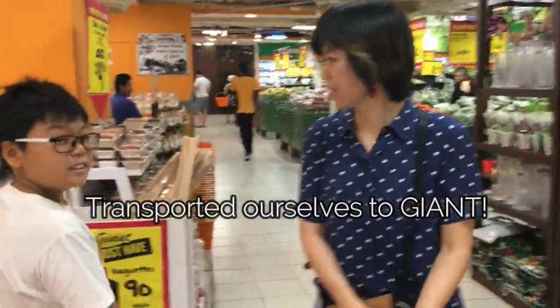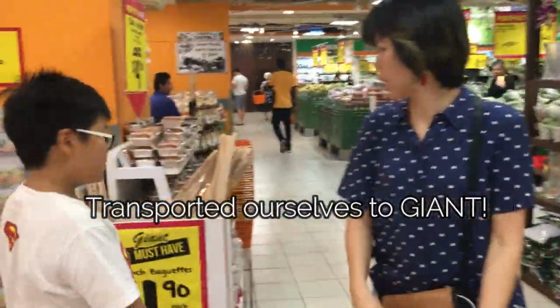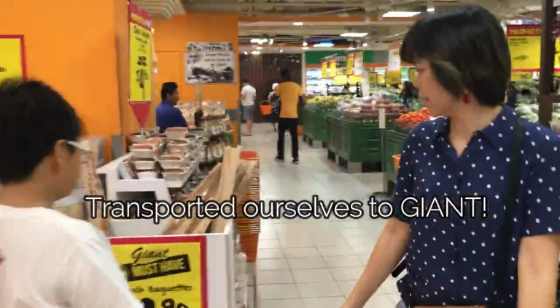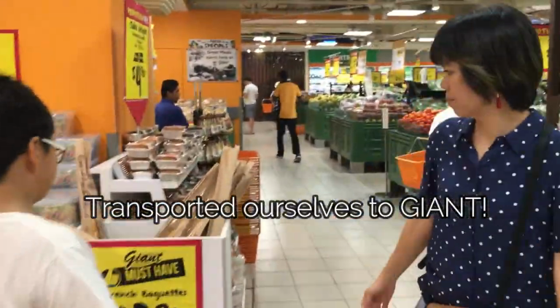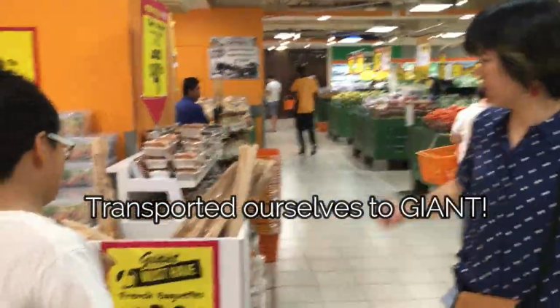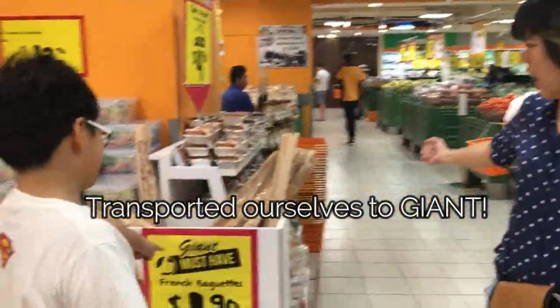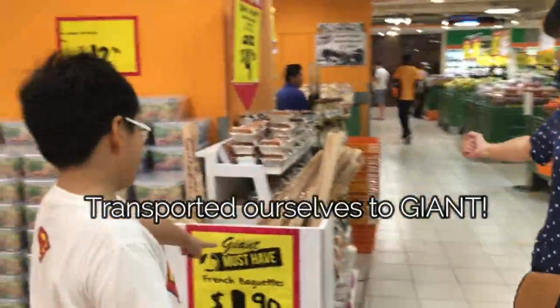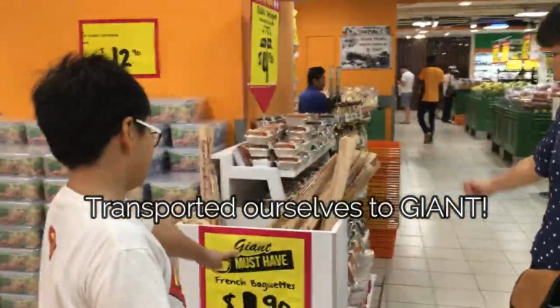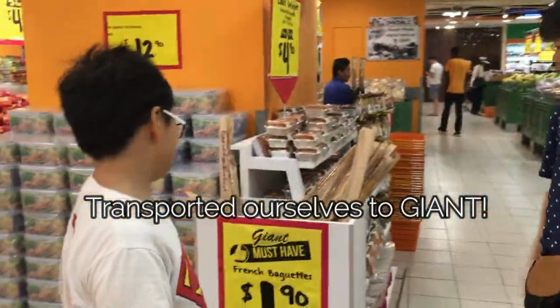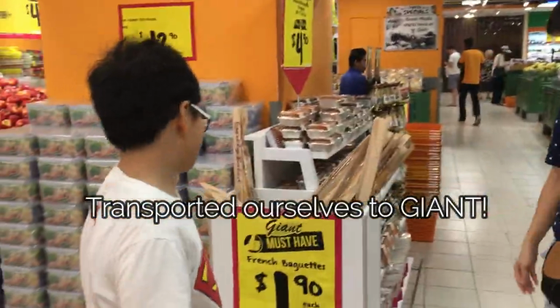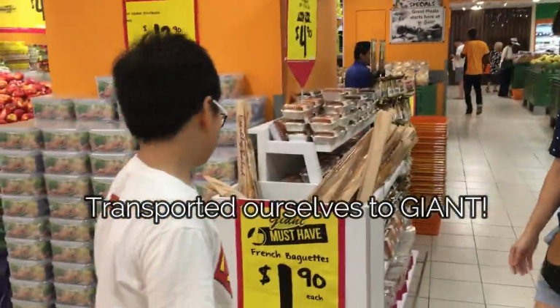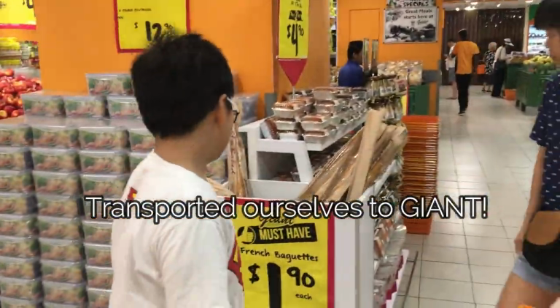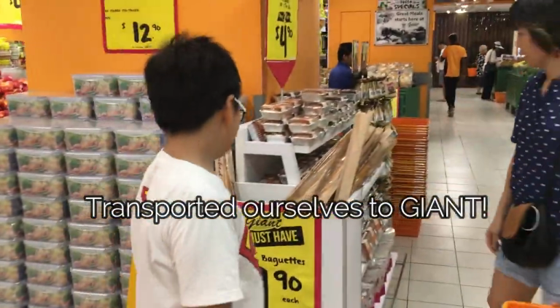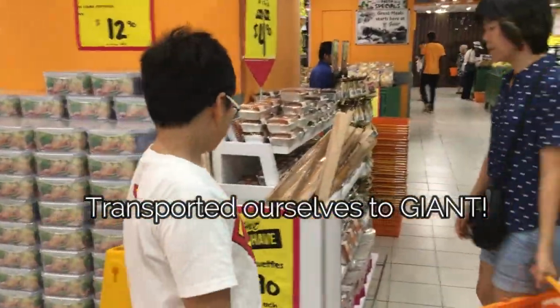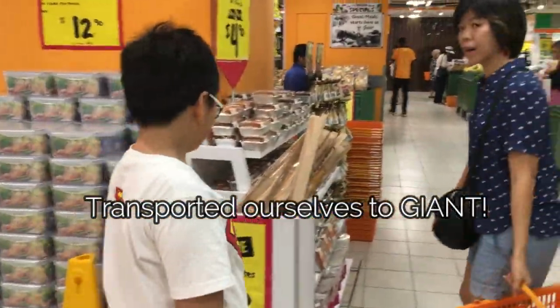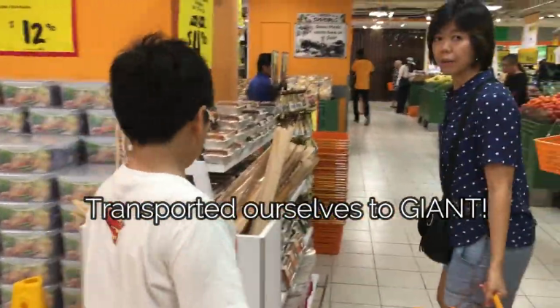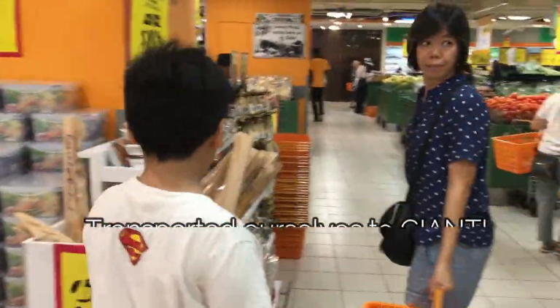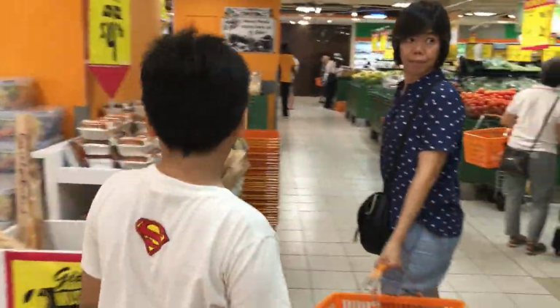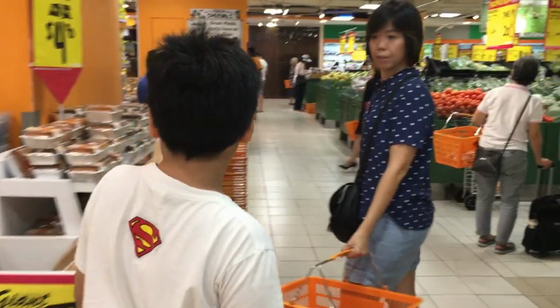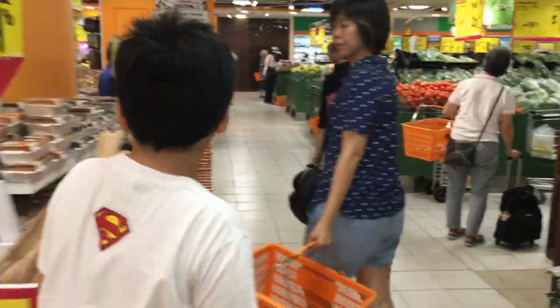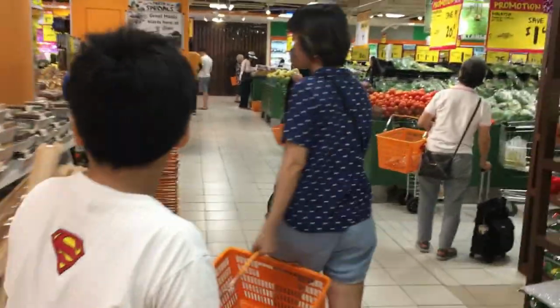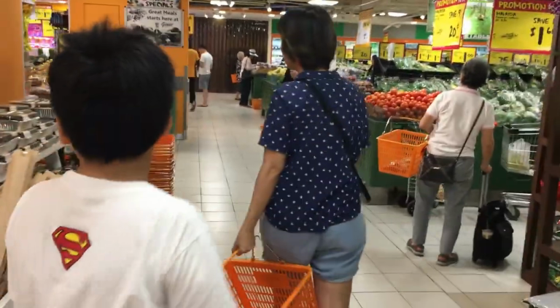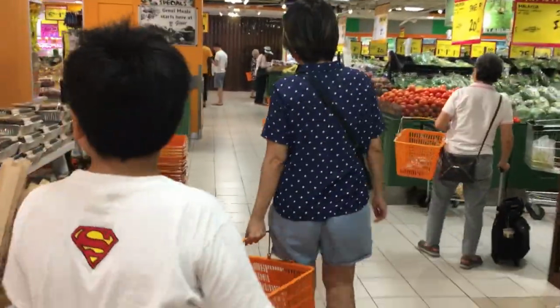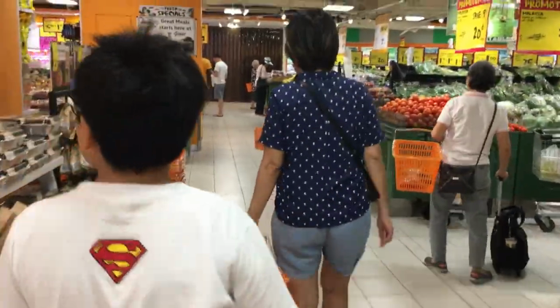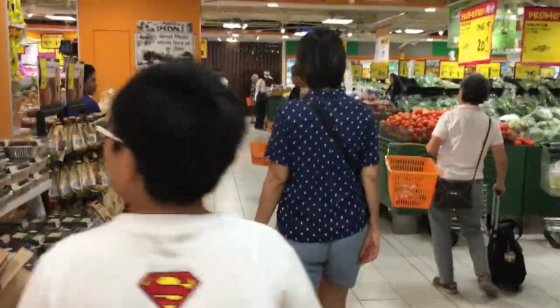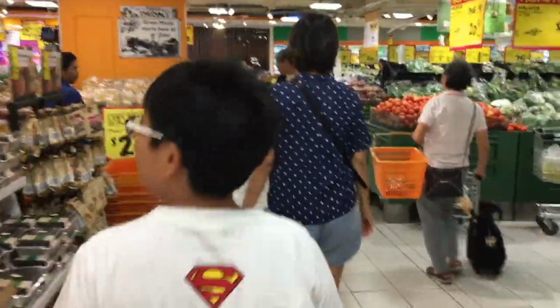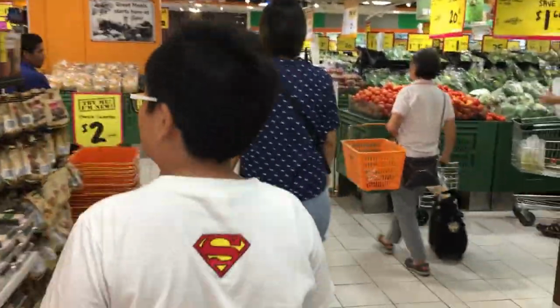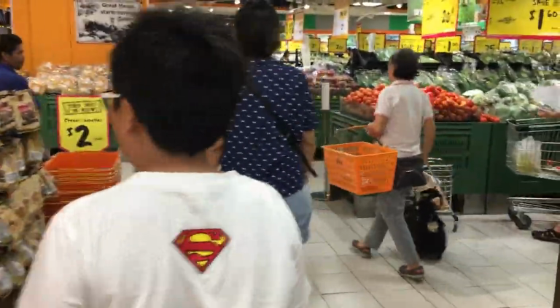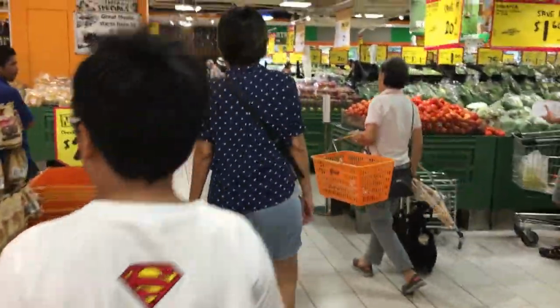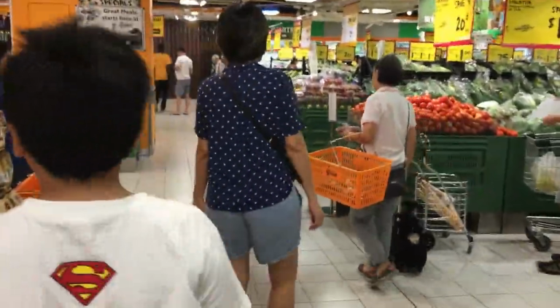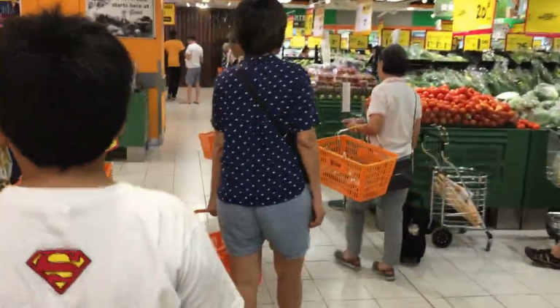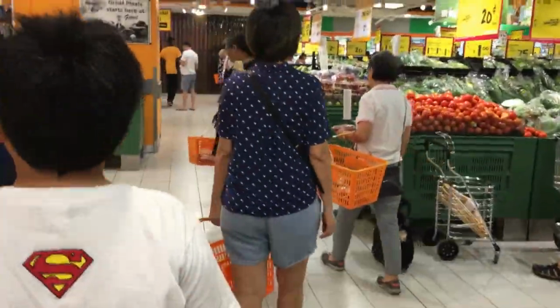Welcome to Giant! Let's hope they have all the things that we need.